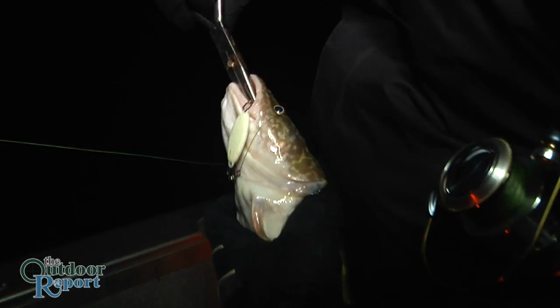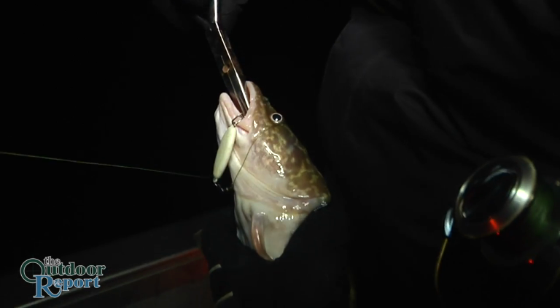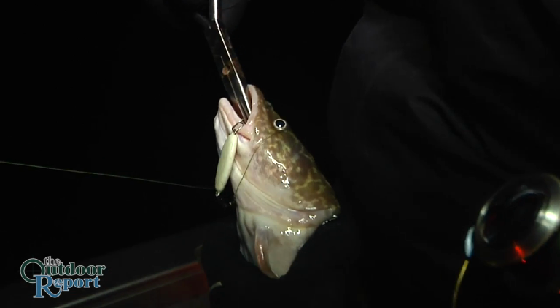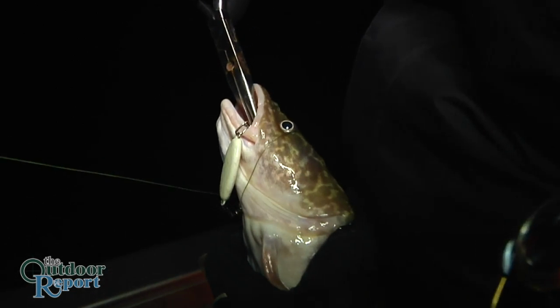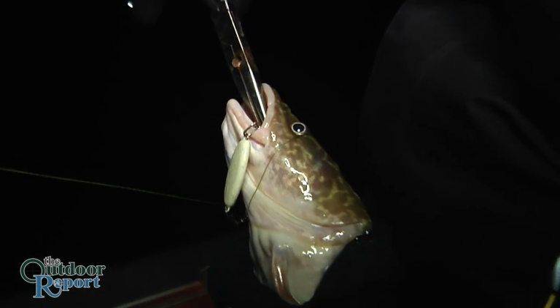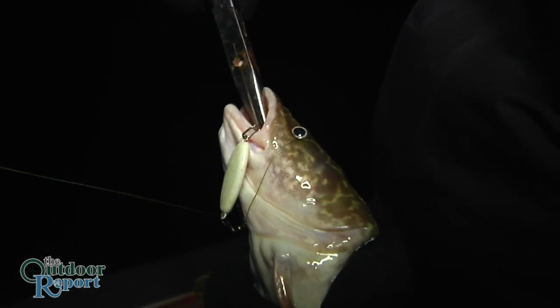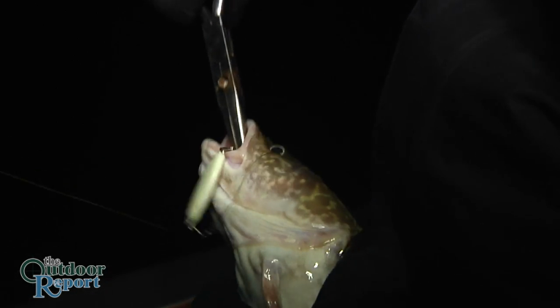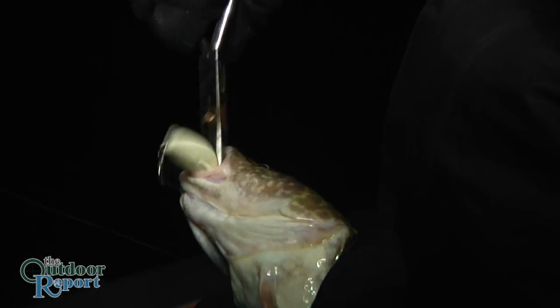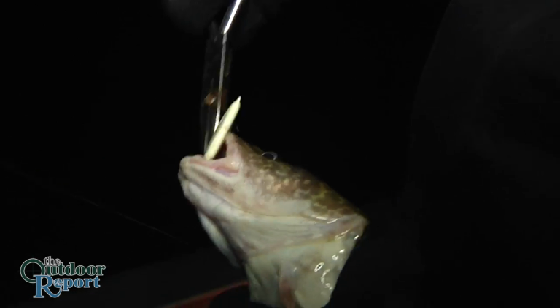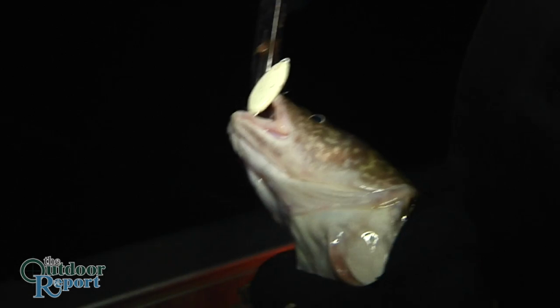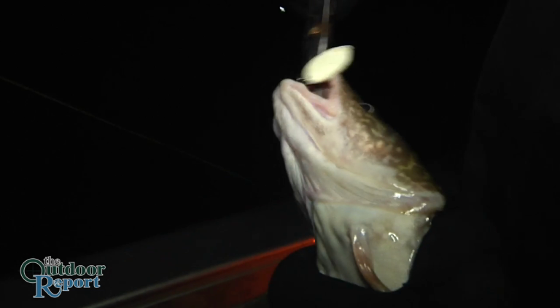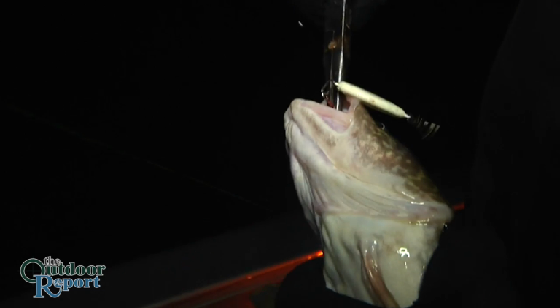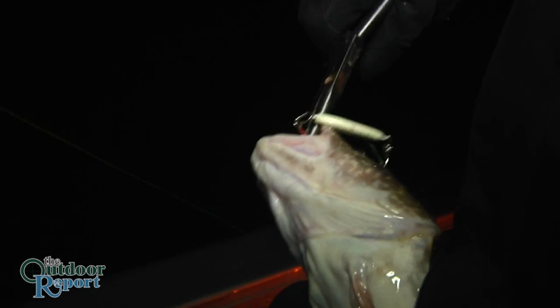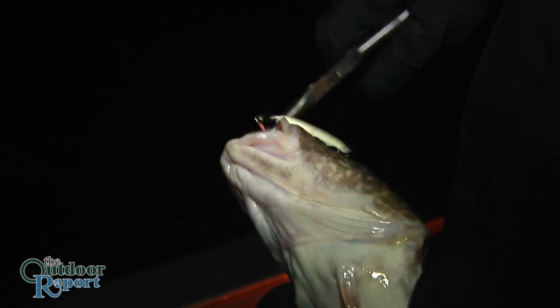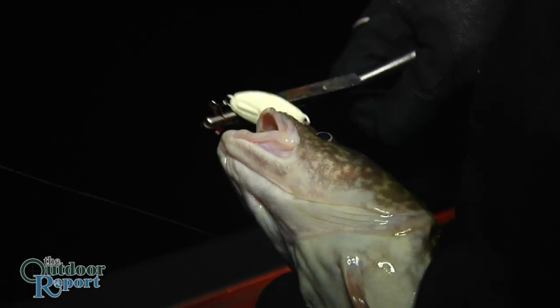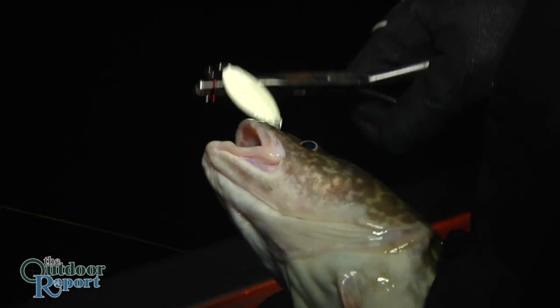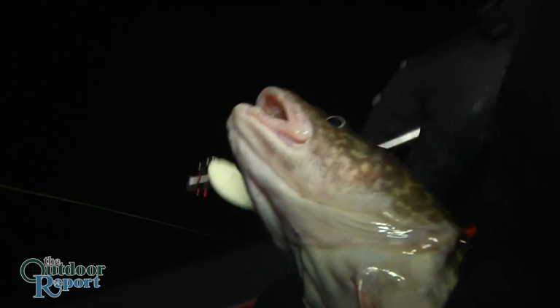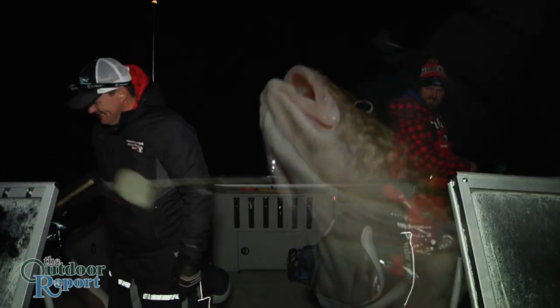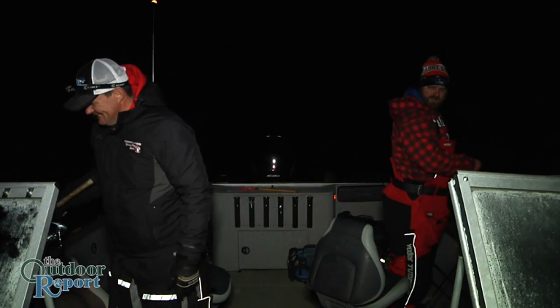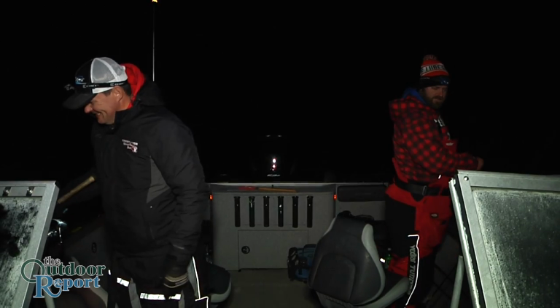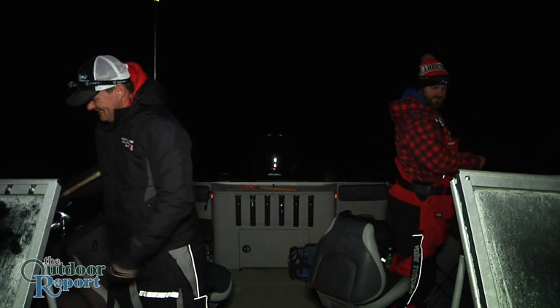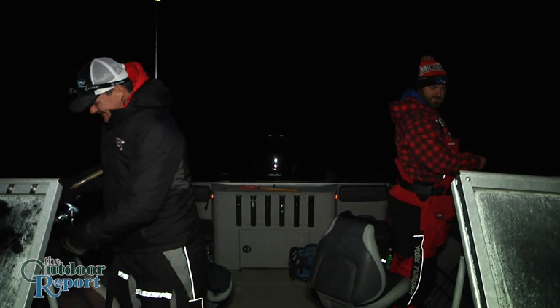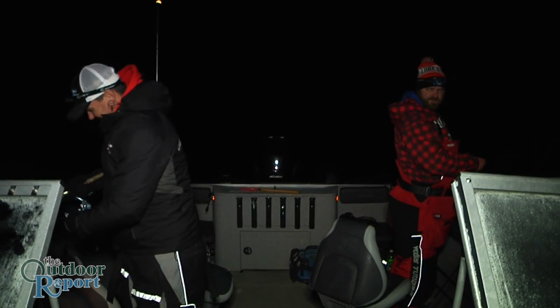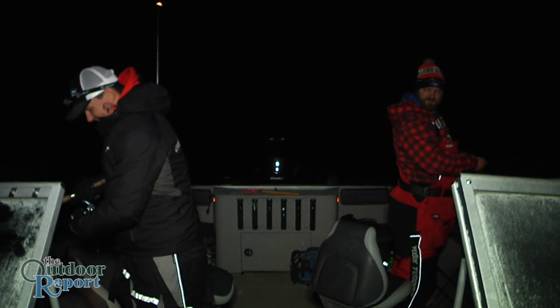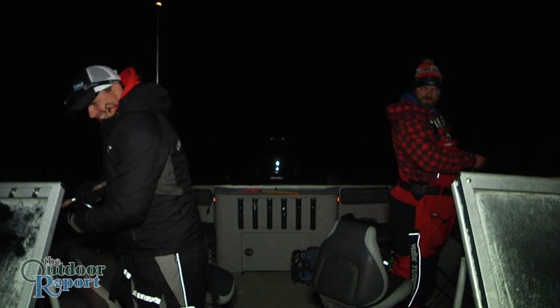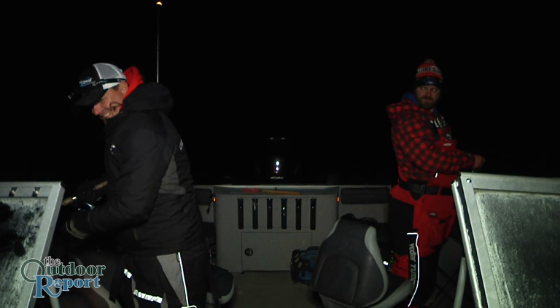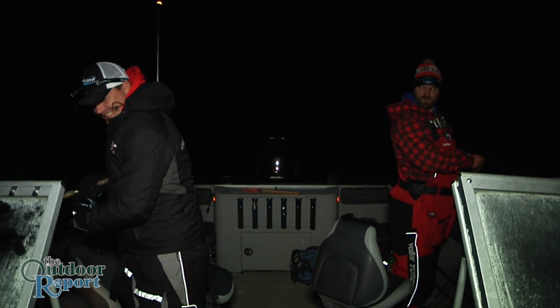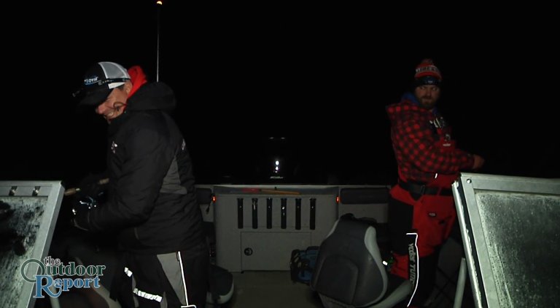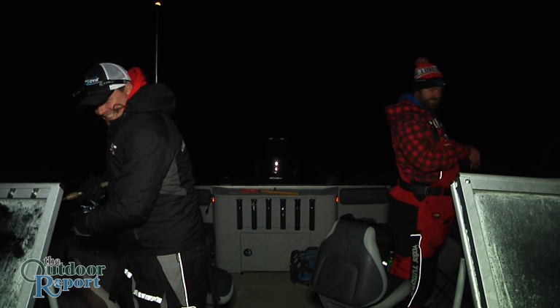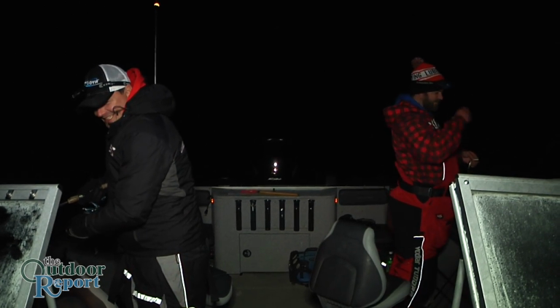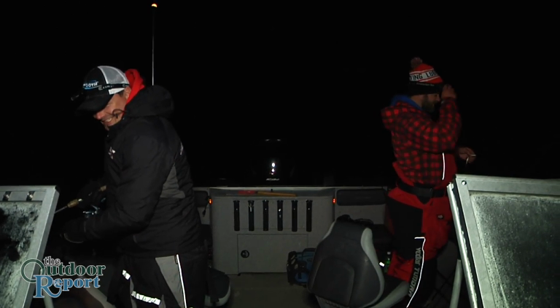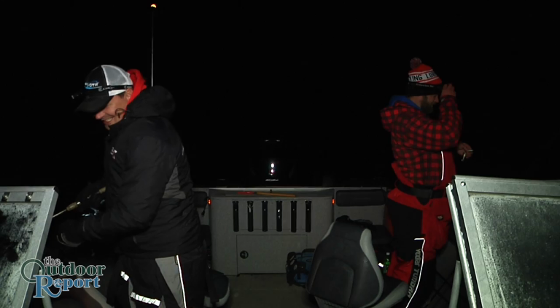As with any fishing, the burbot bite can come and go, but when you're in the boat with Jason and Jason, there's plenty of entertainment.